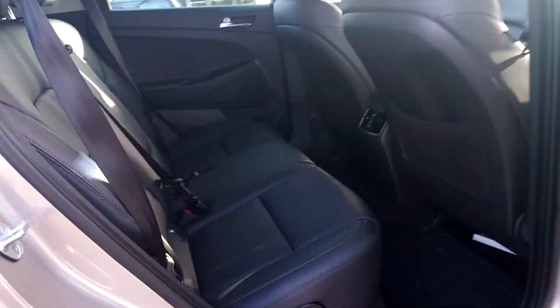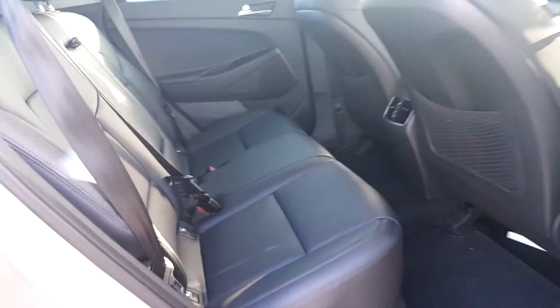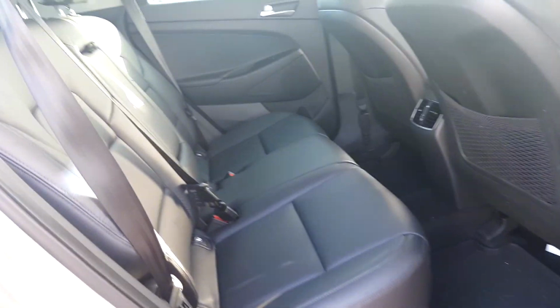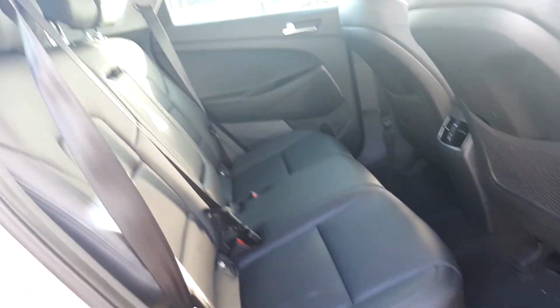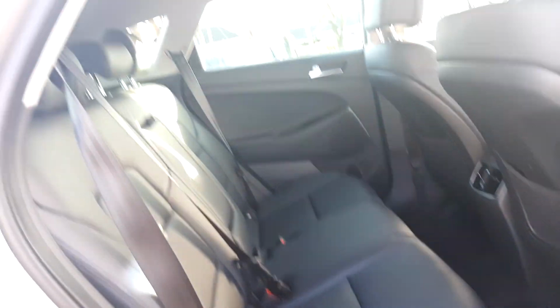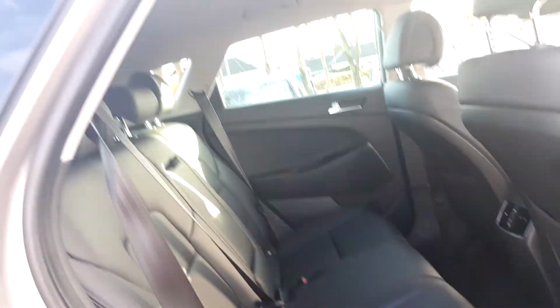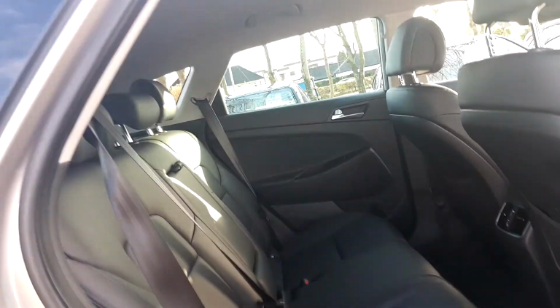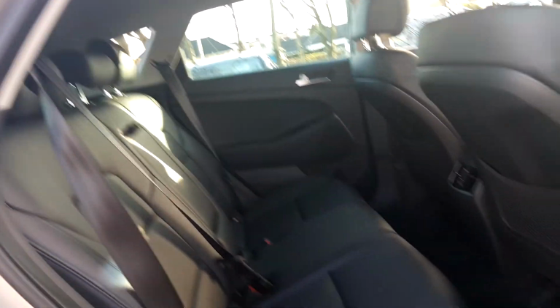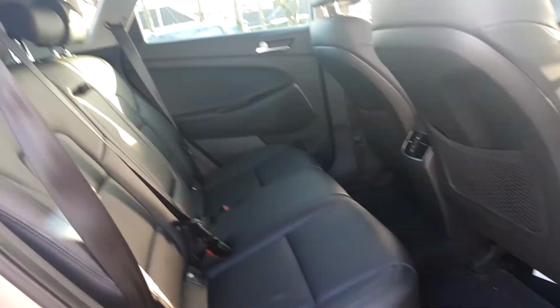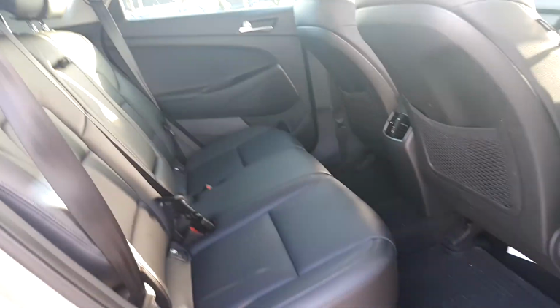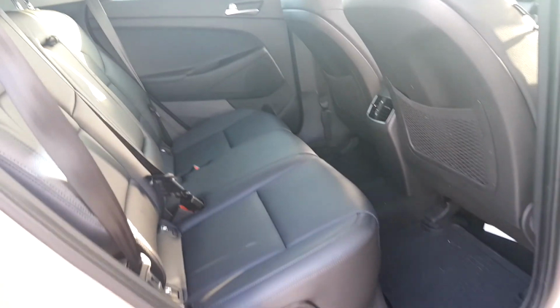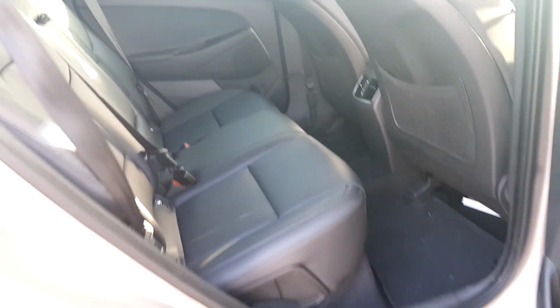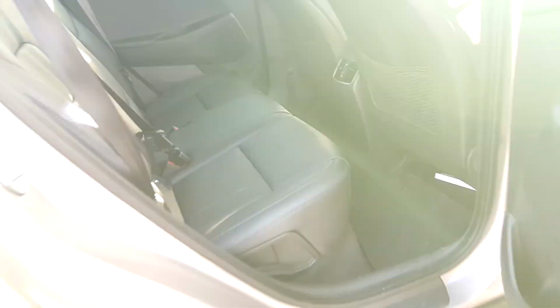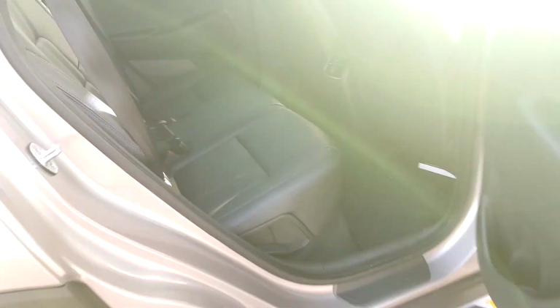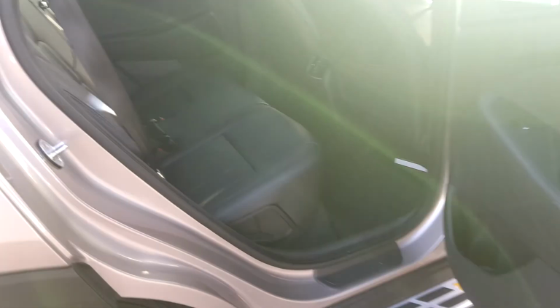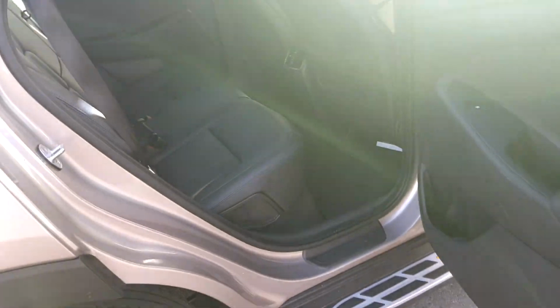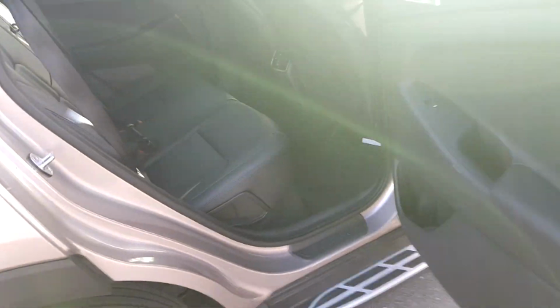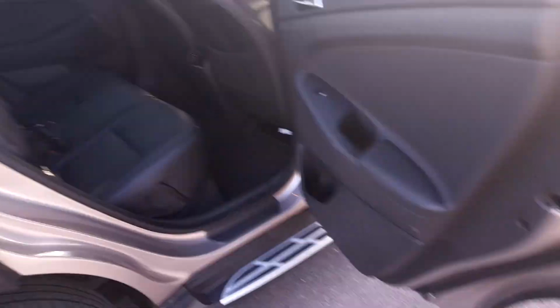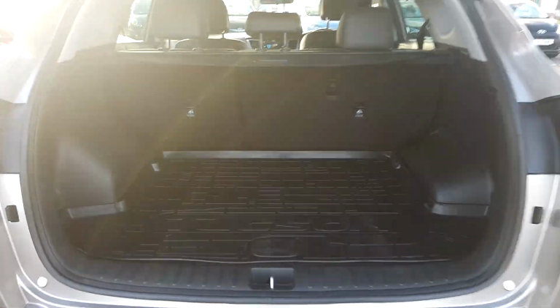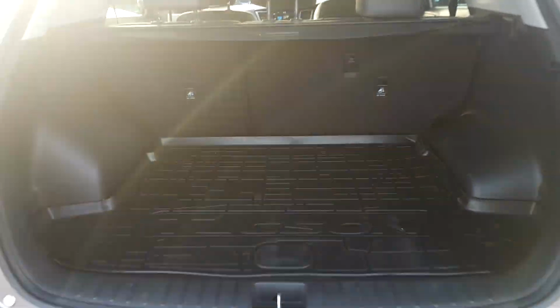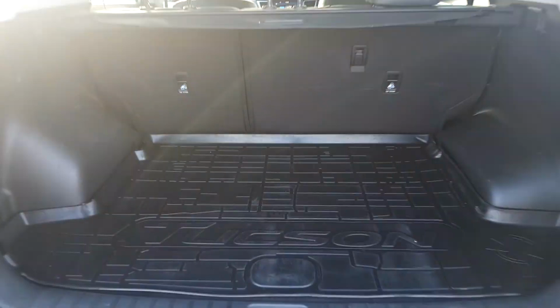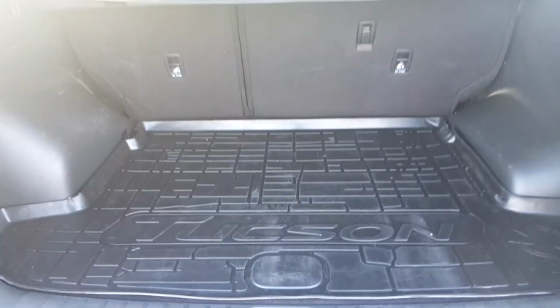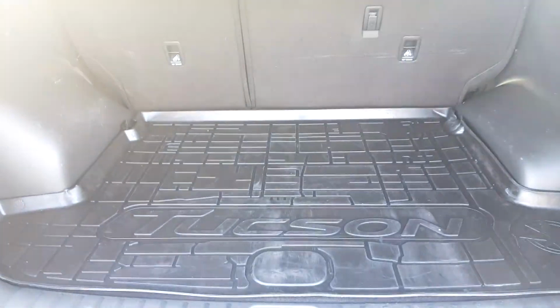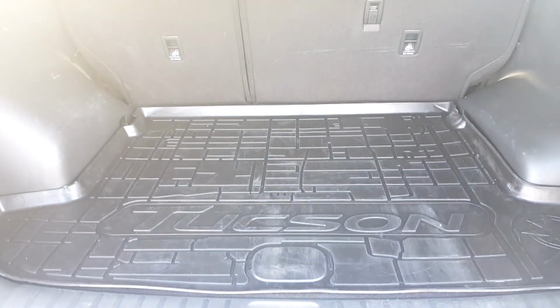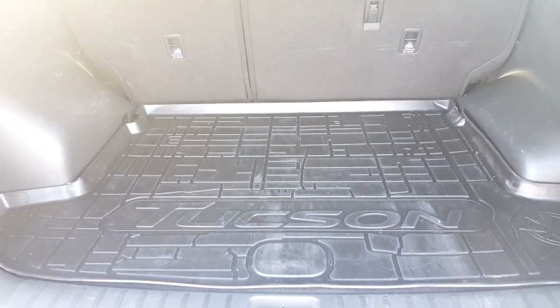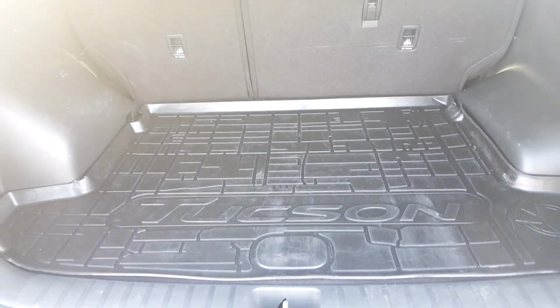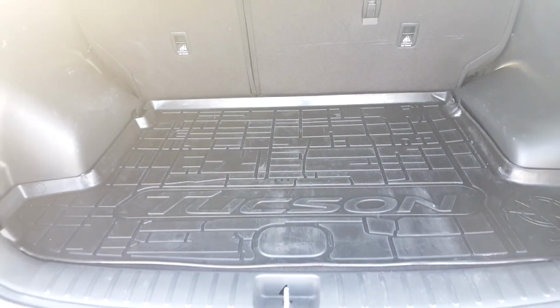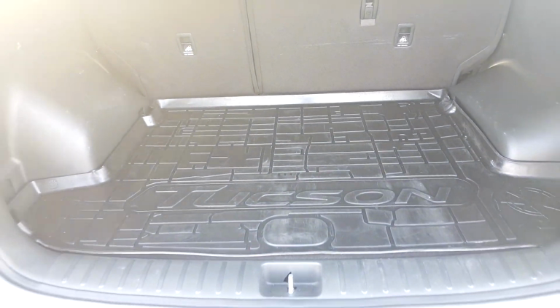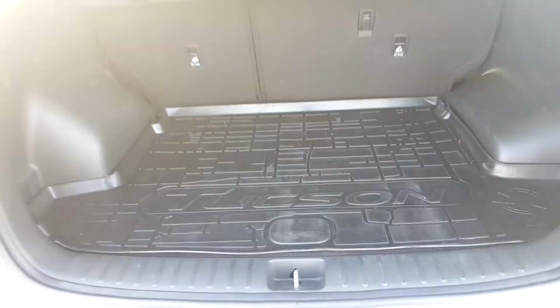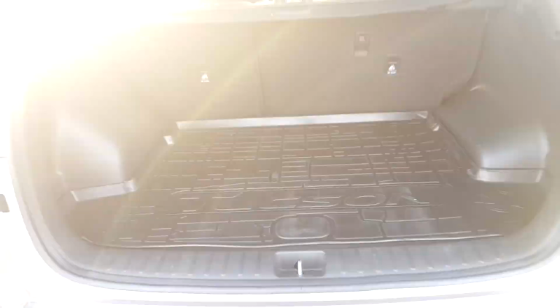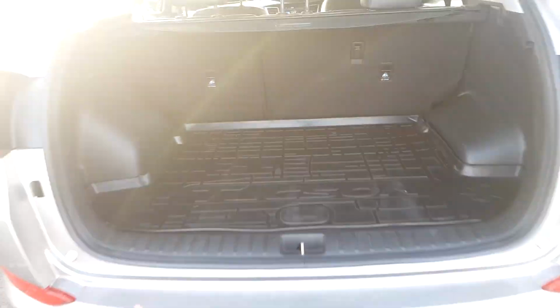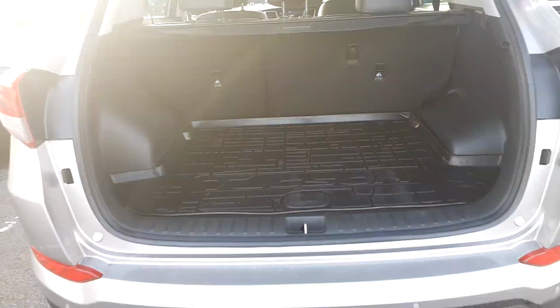In the back, there's any amount of legroom, and you can see there's a Tucson rubber mat in it.